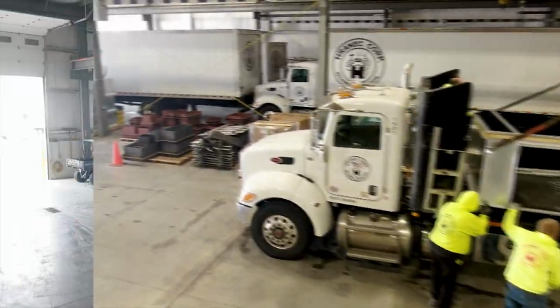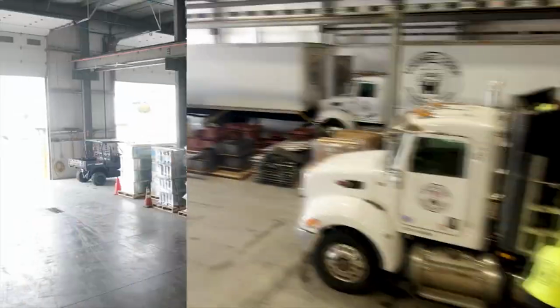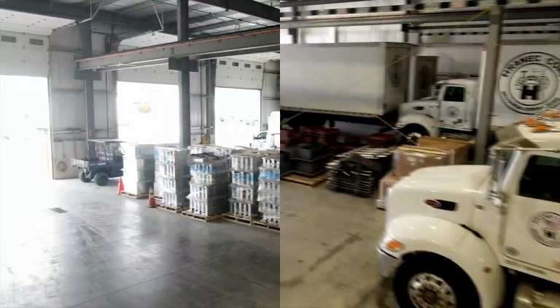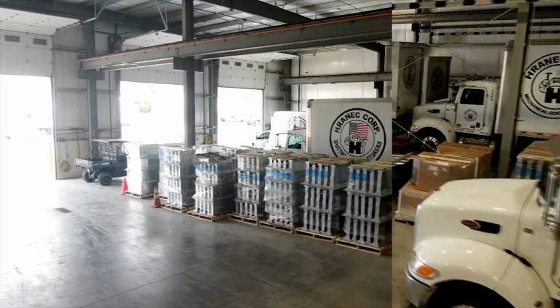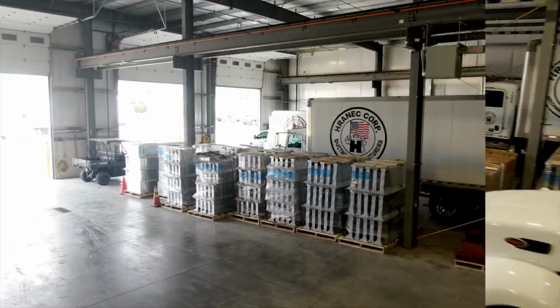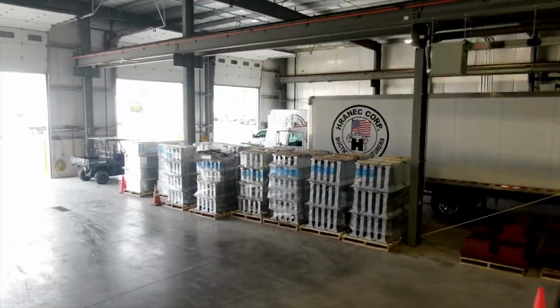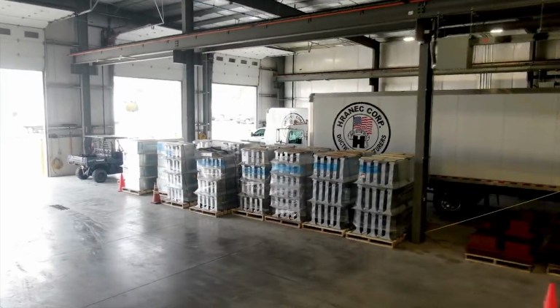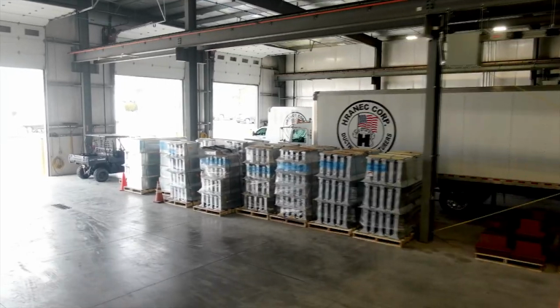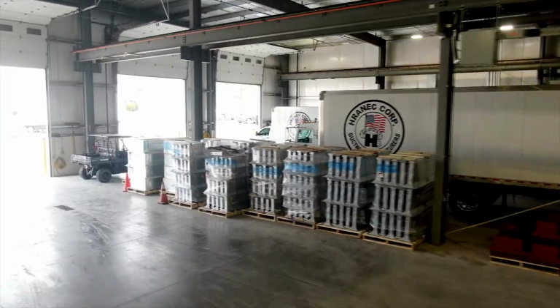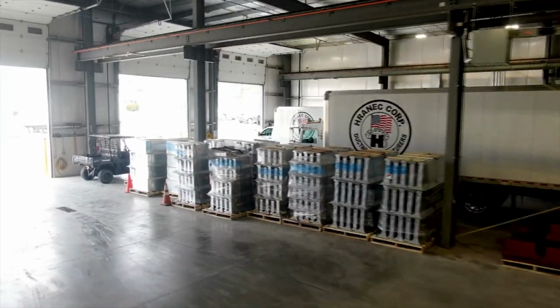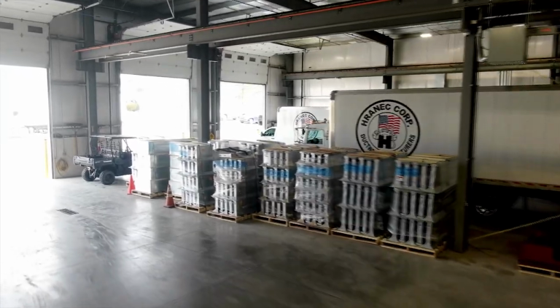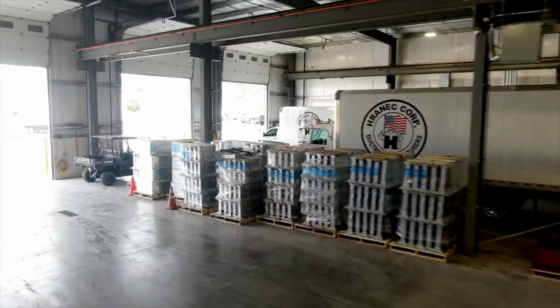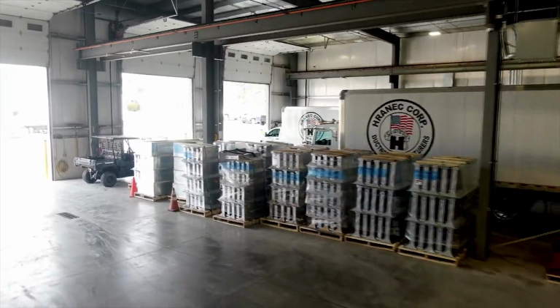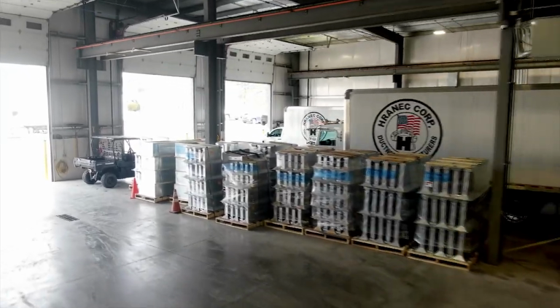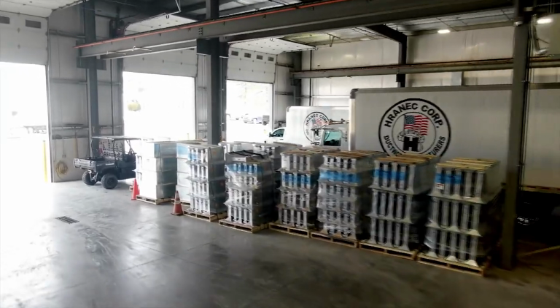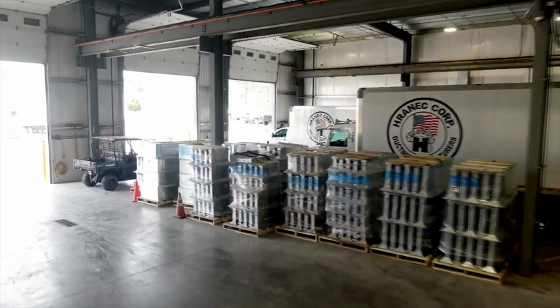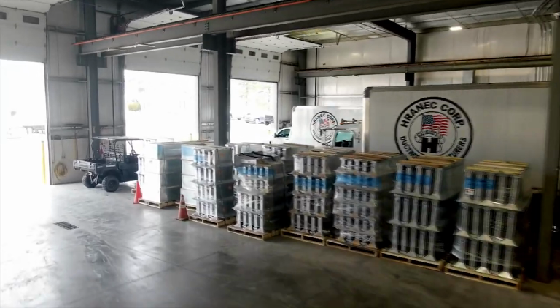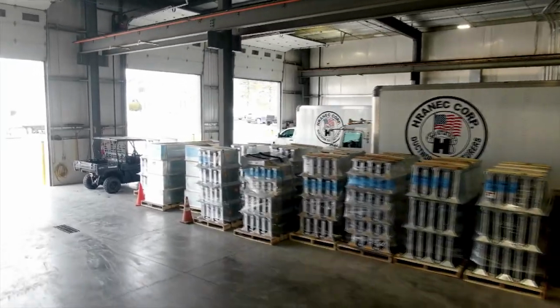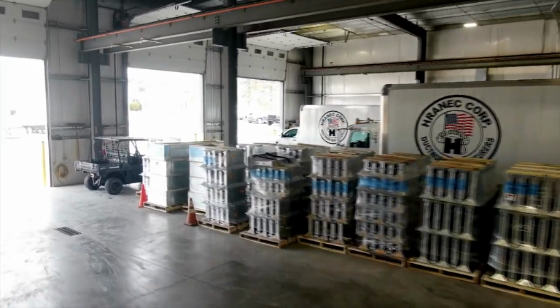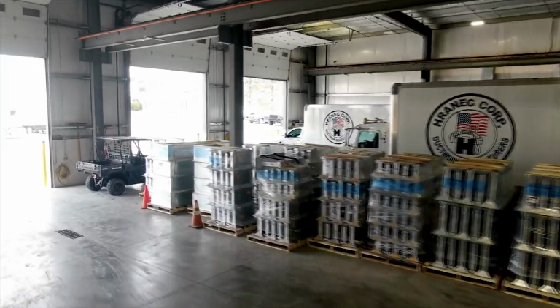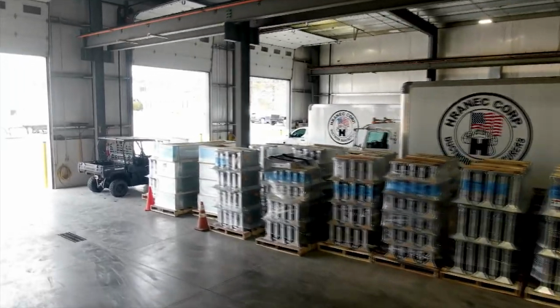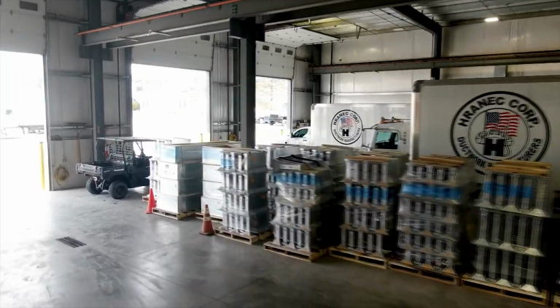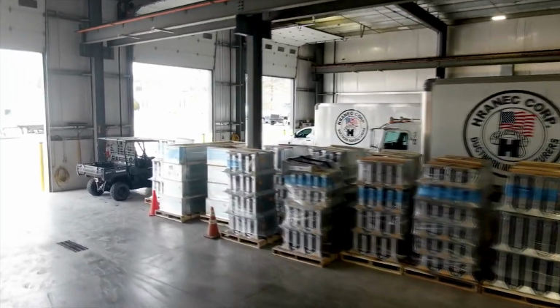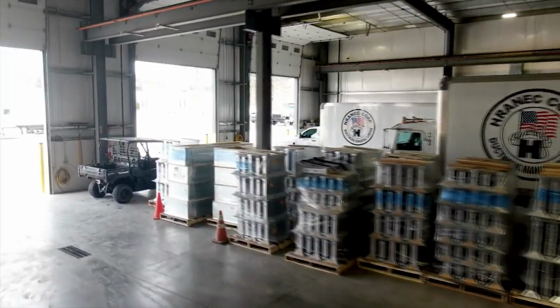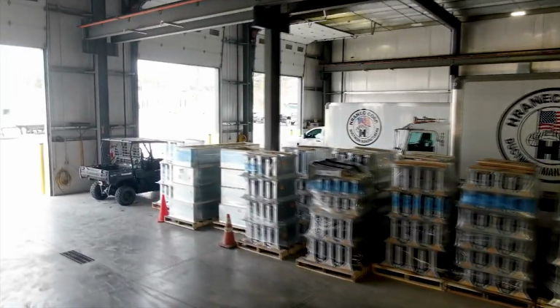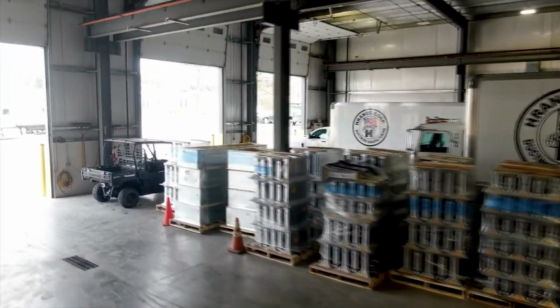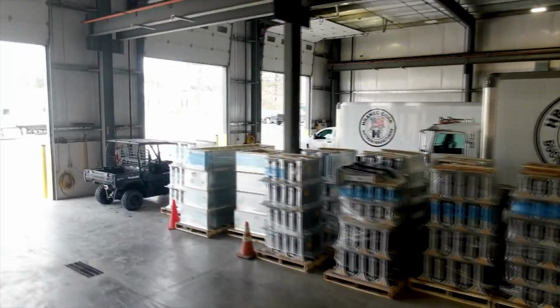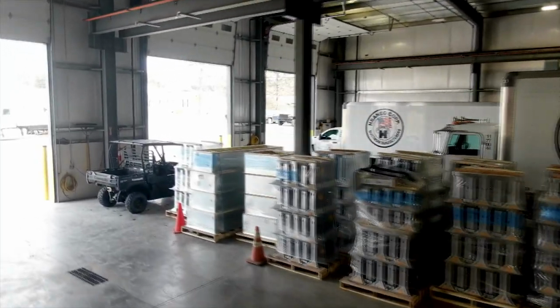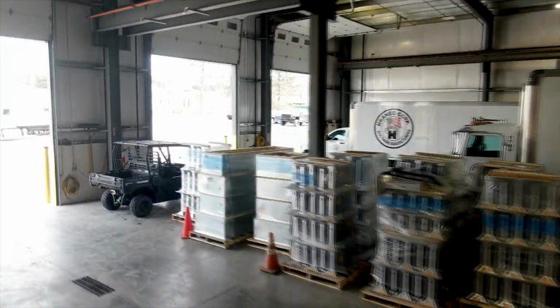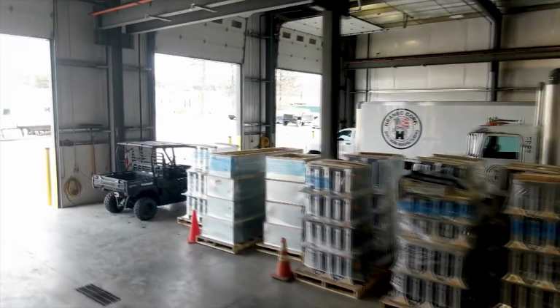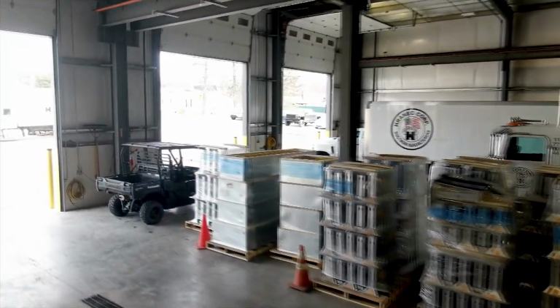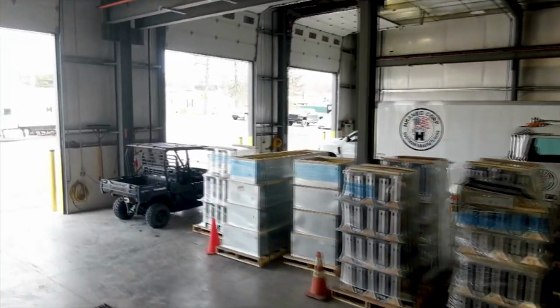Once fabrication is complete, orders are packaged and staged for distribution throughout the USA.